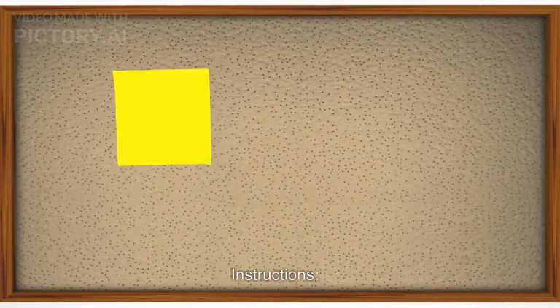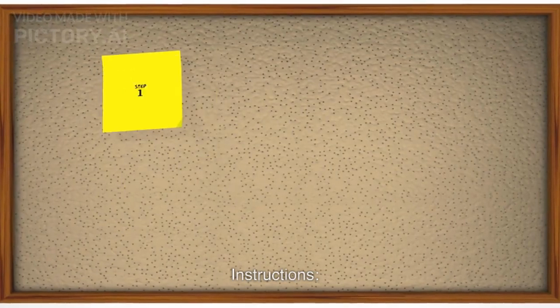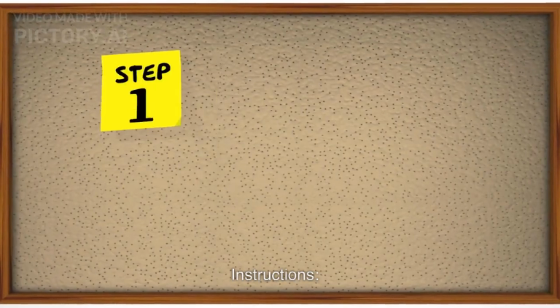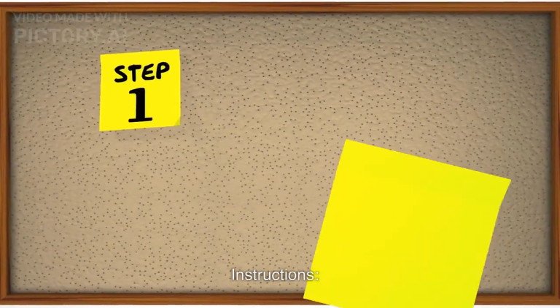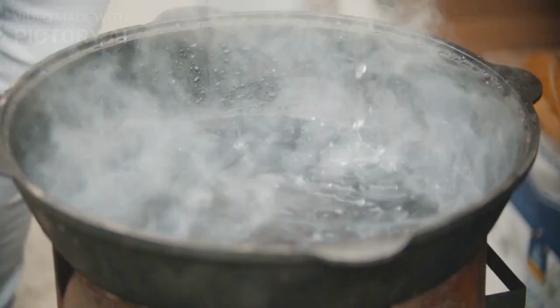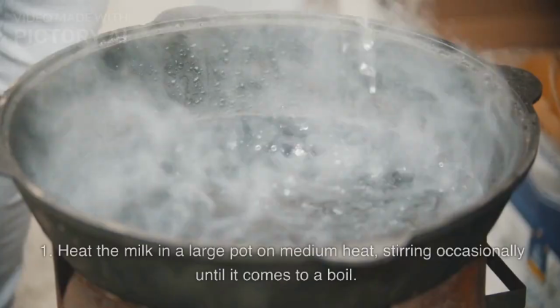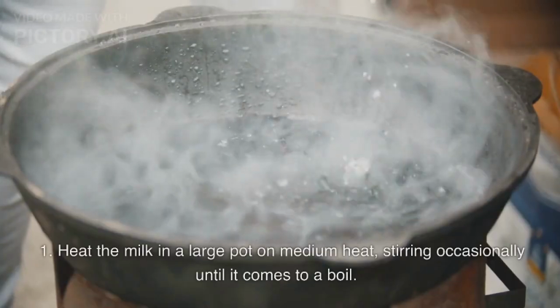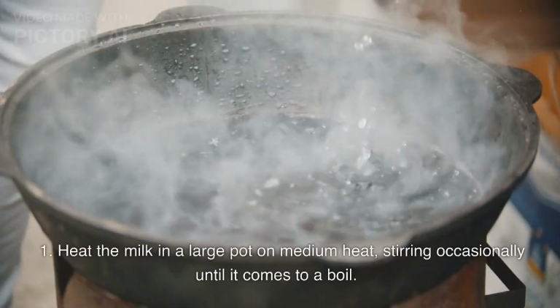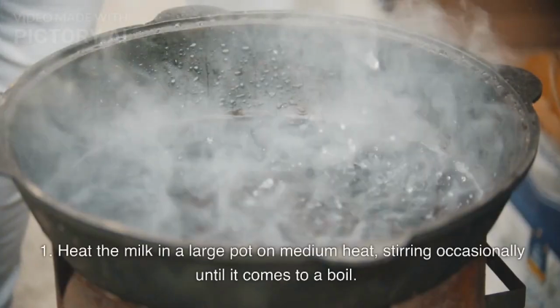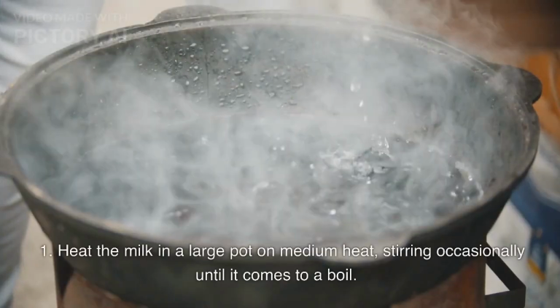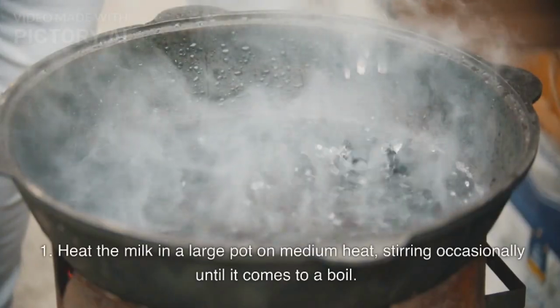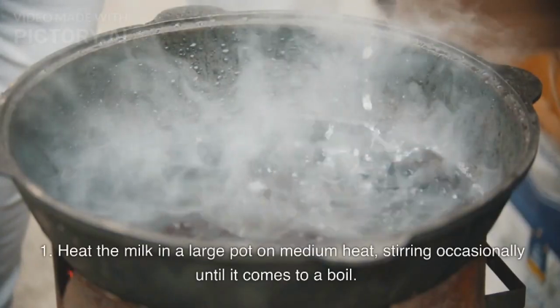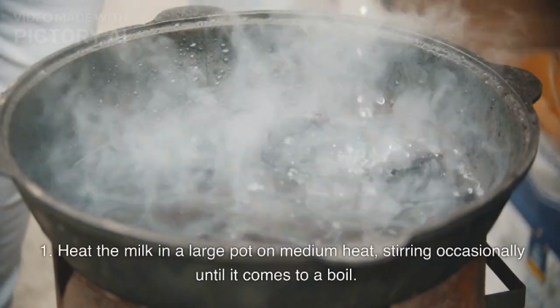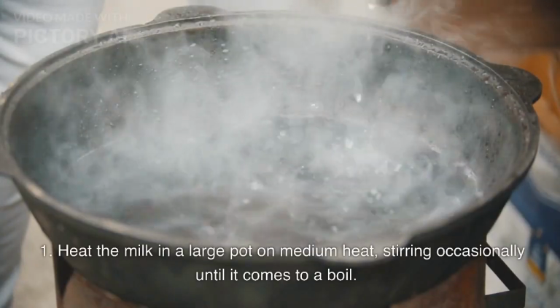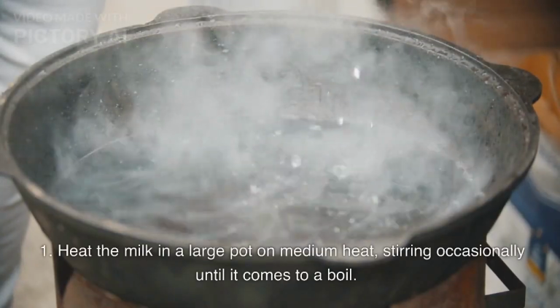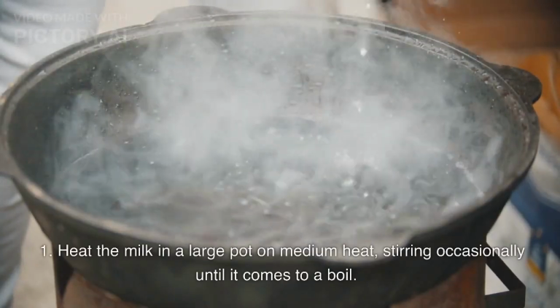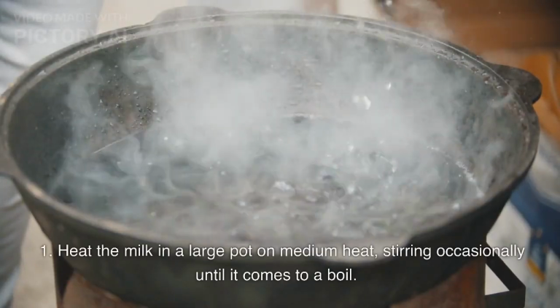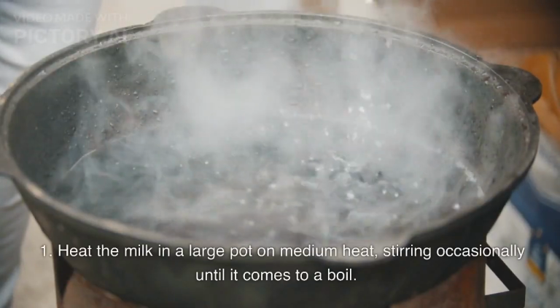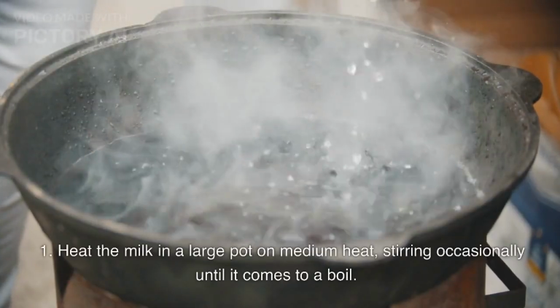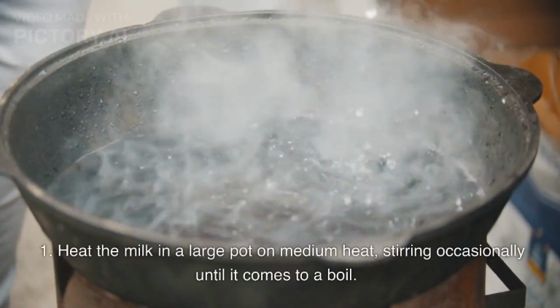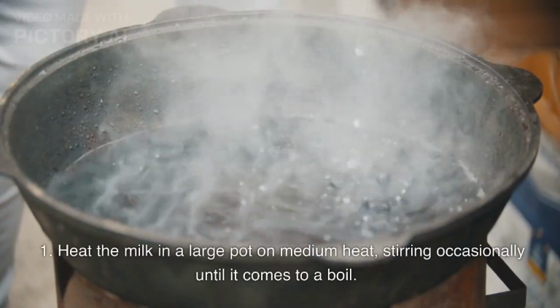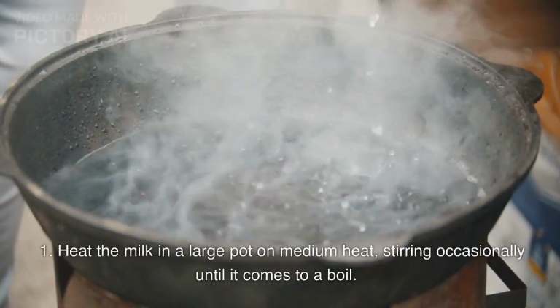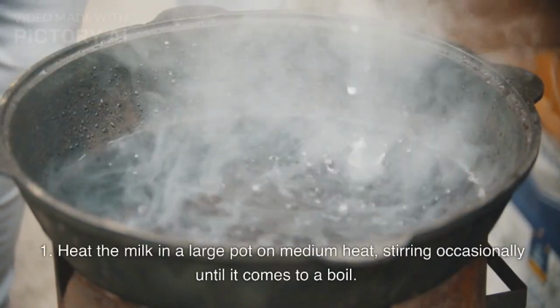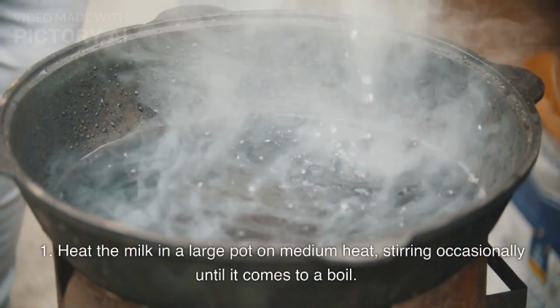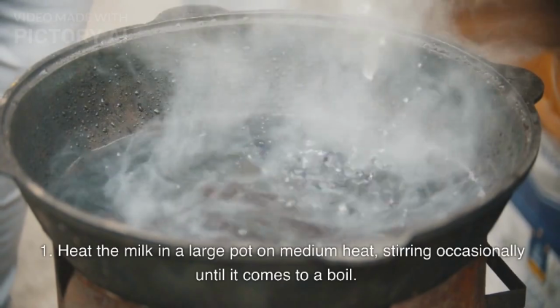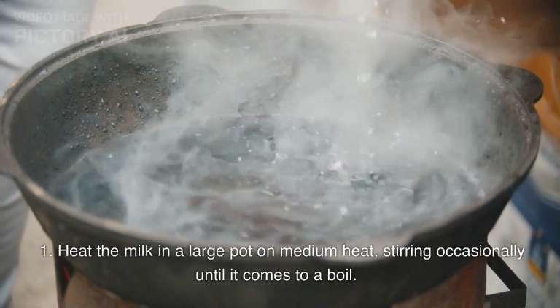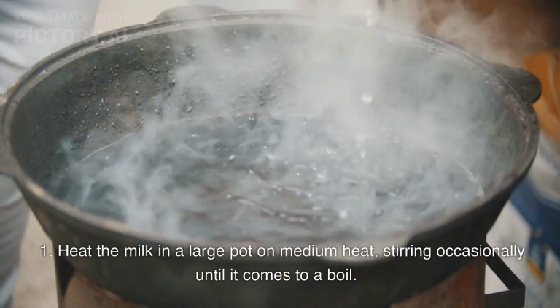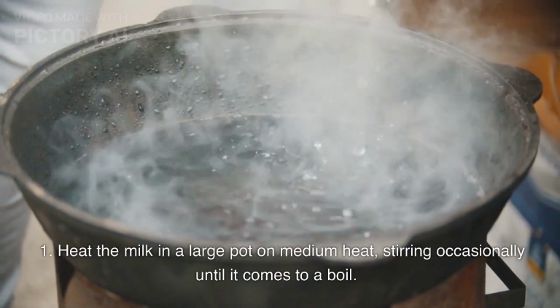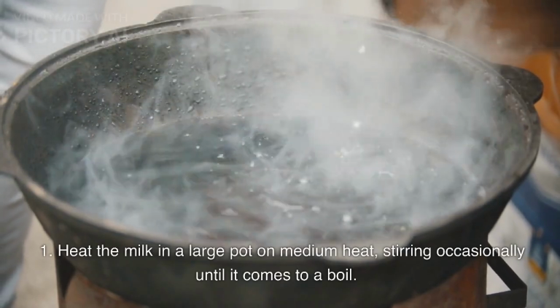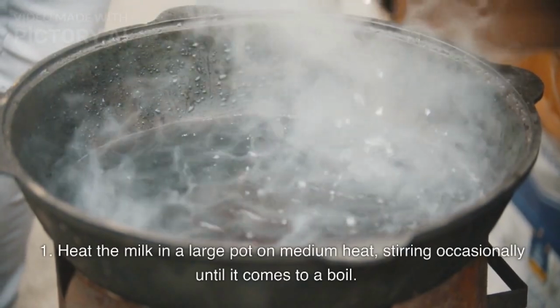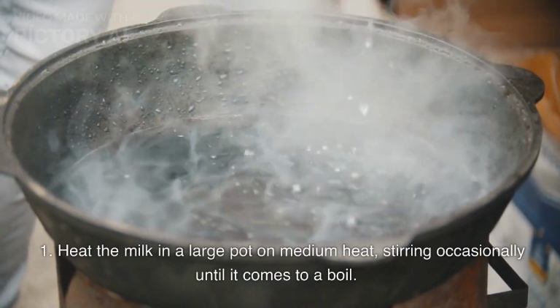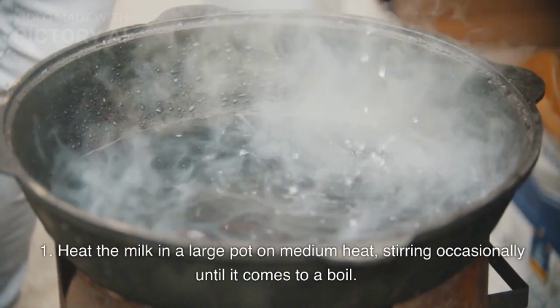Instructions. Step 1: Heat the milk in a large pot on medium heat, stirring occasionally until it comes to a boil.